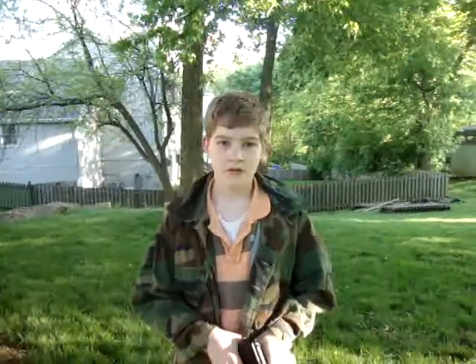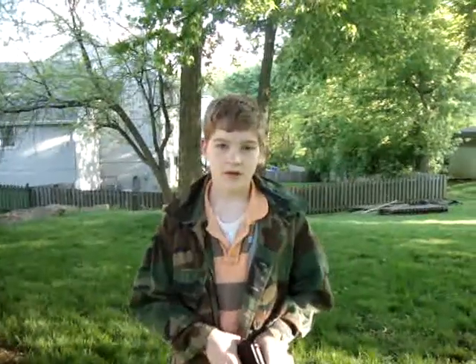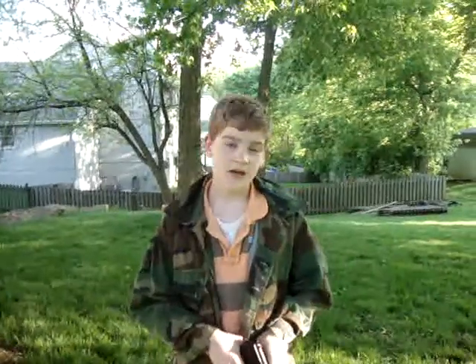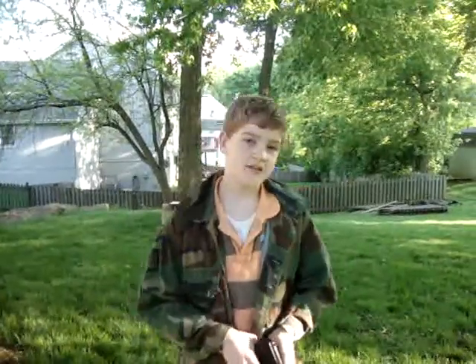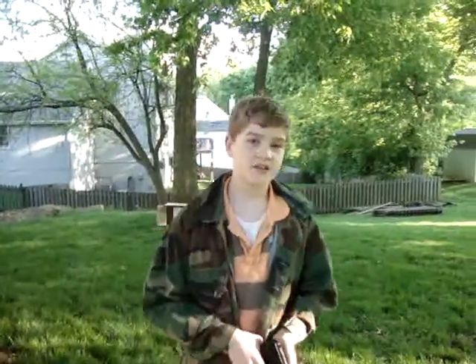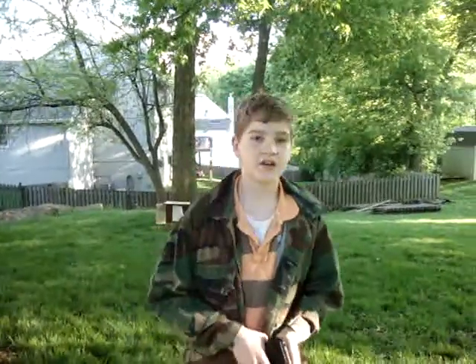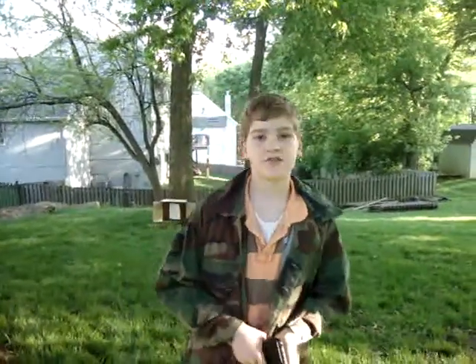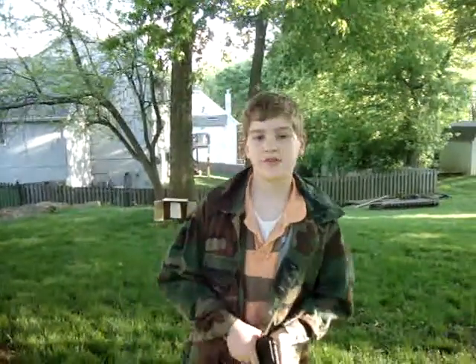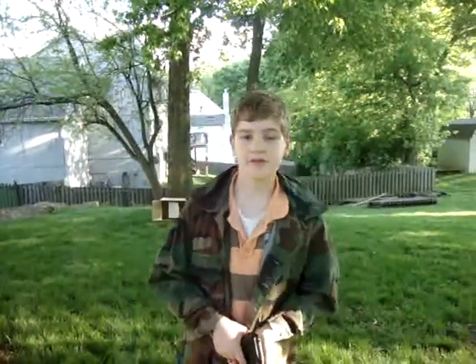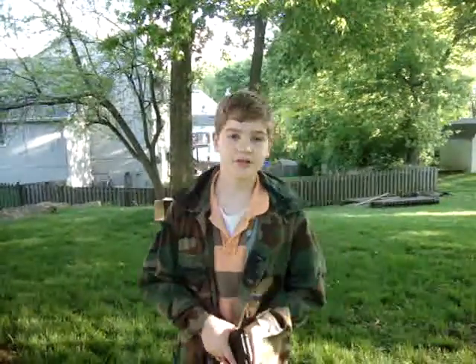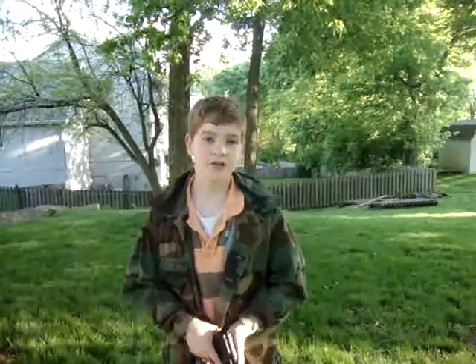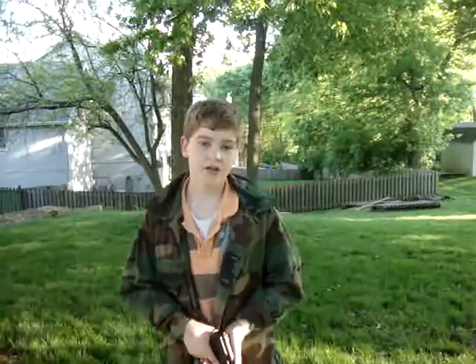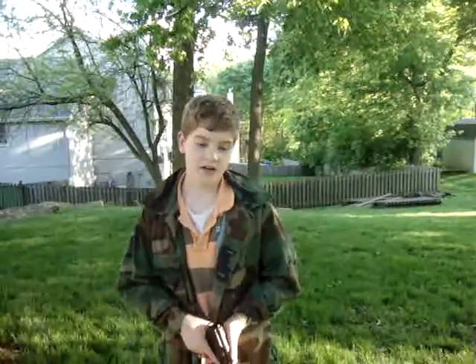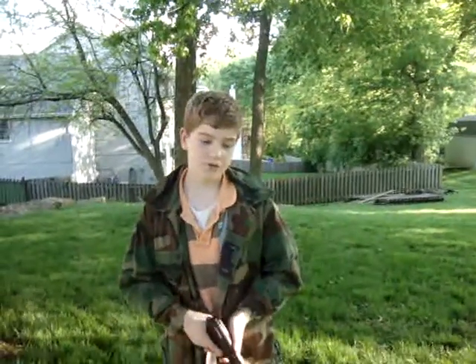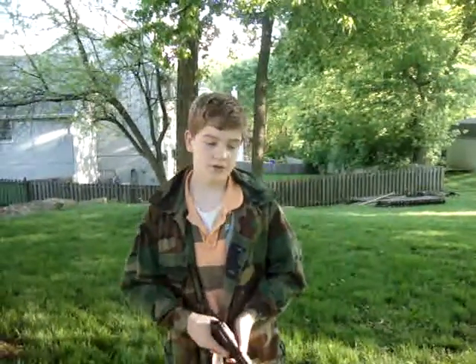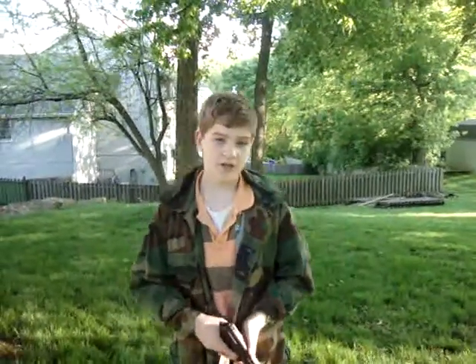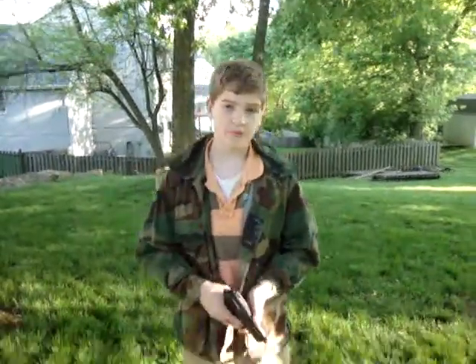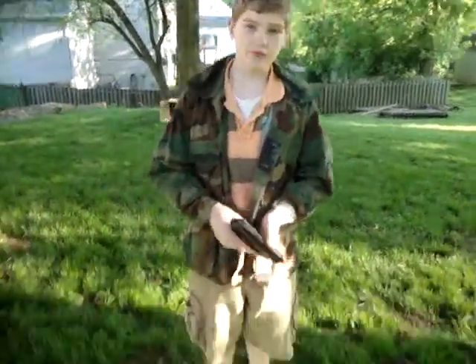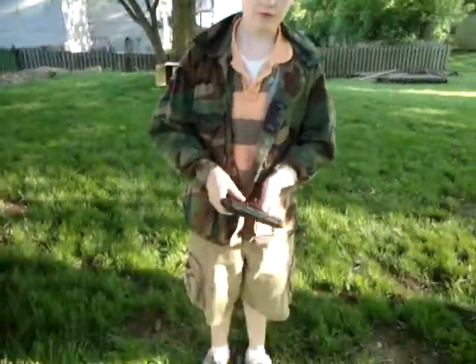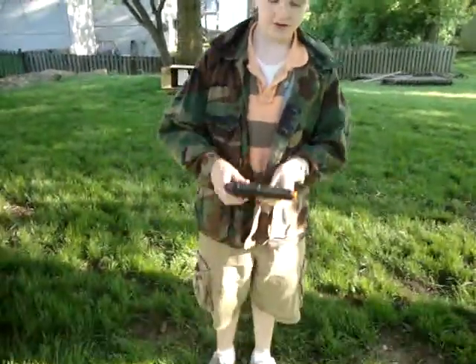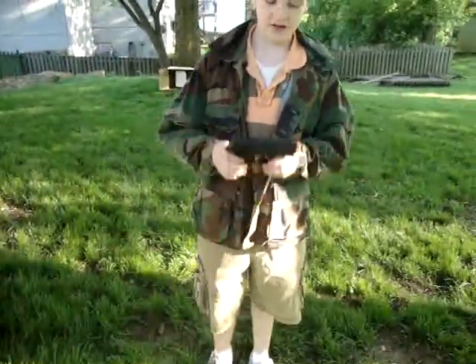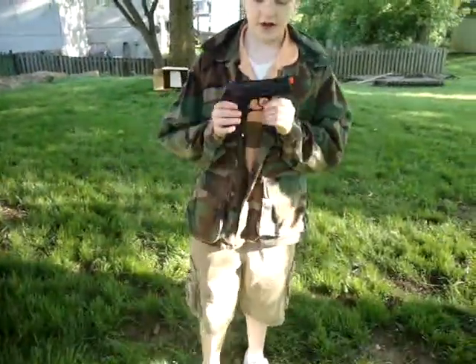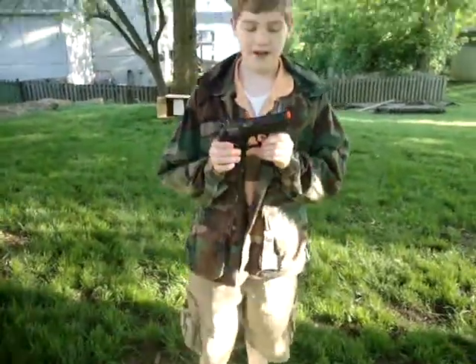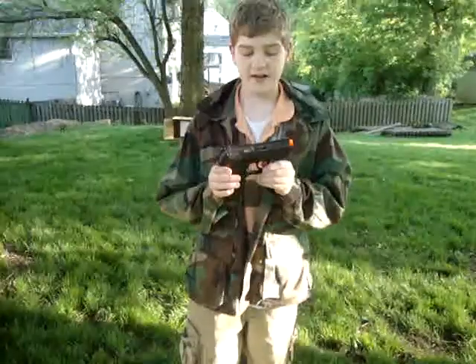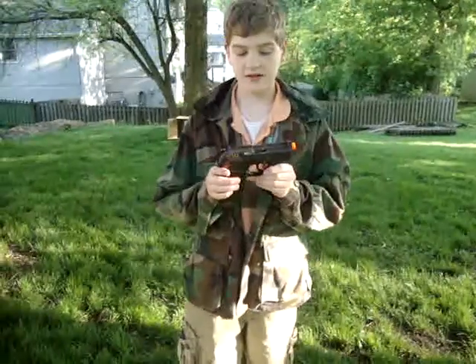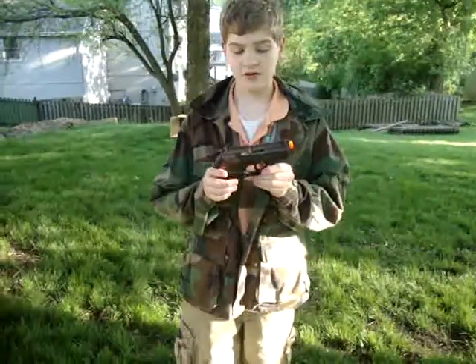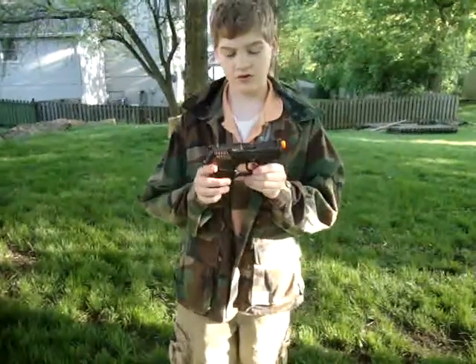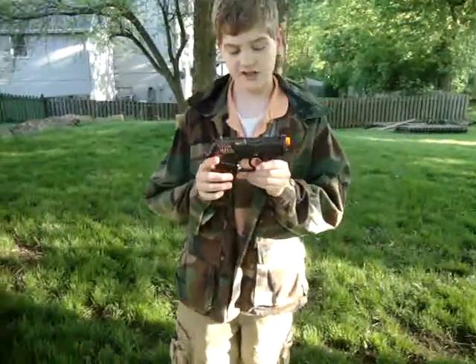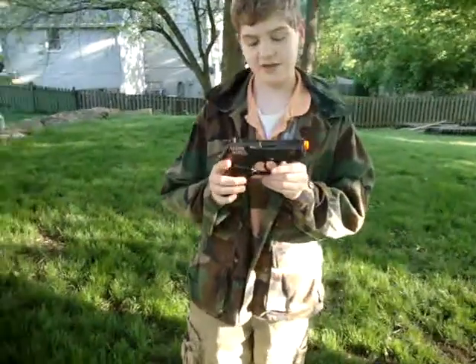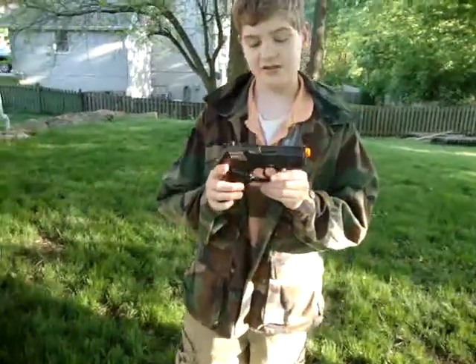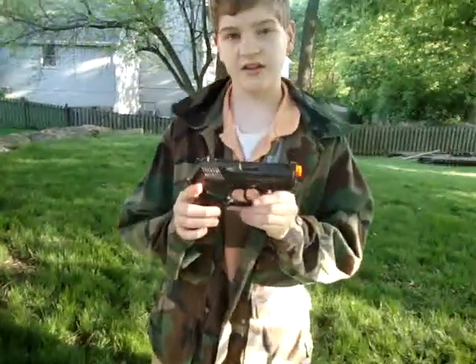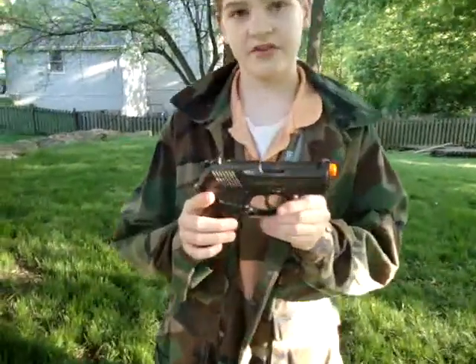Hey, DJ Gunnar 258 here, and I'm doing a review on the Air Mag's Crossman C-11.